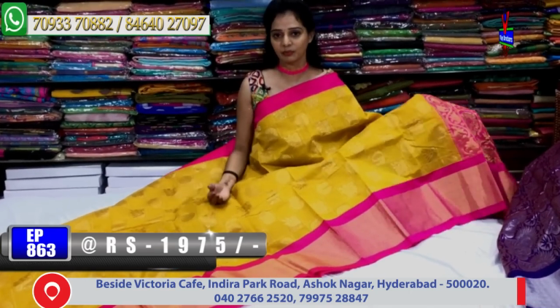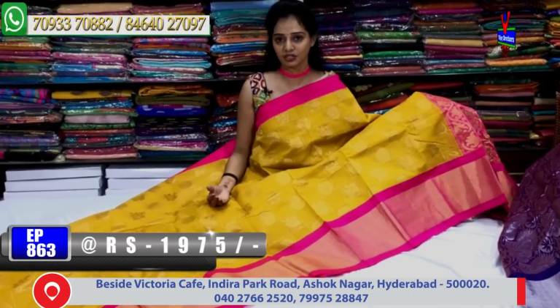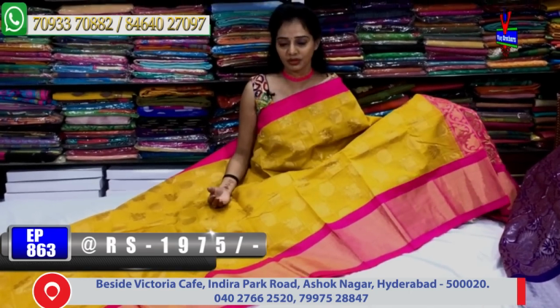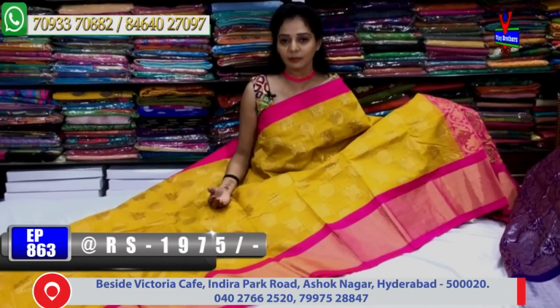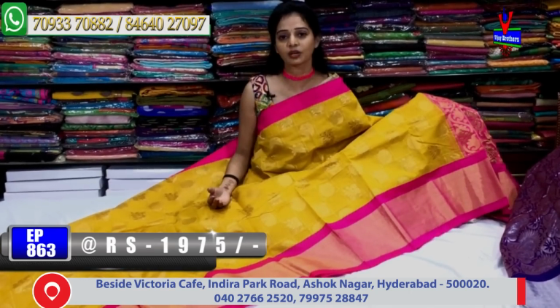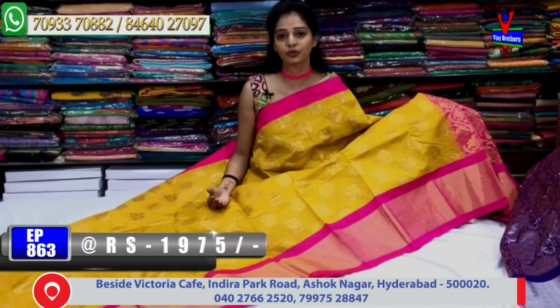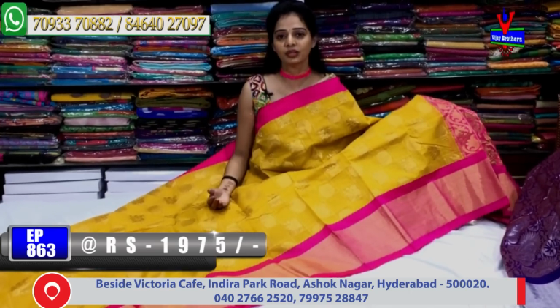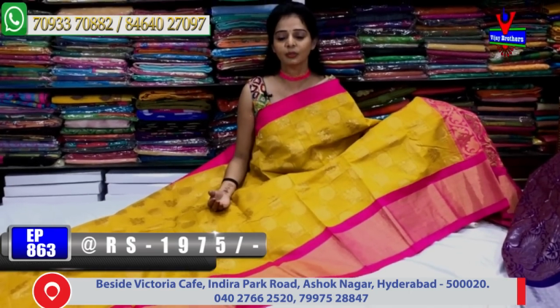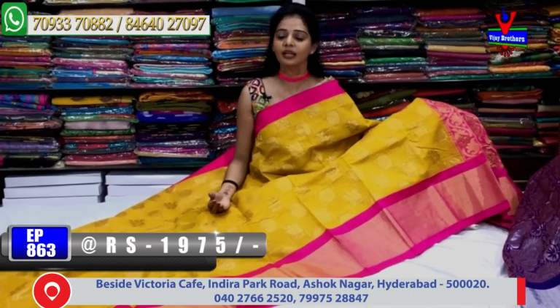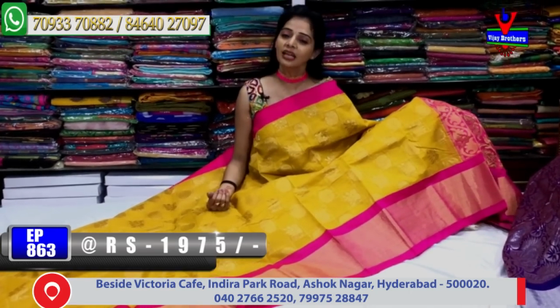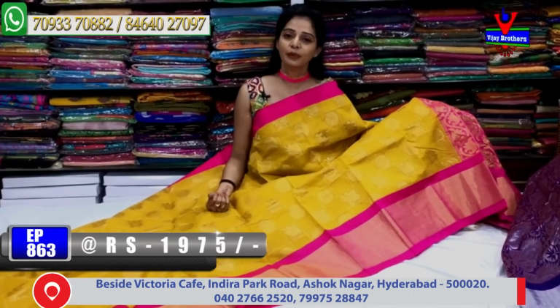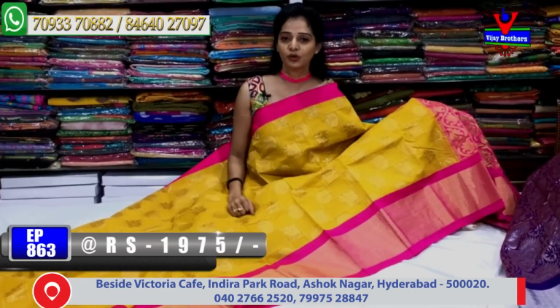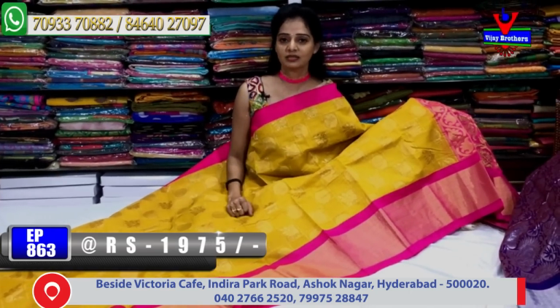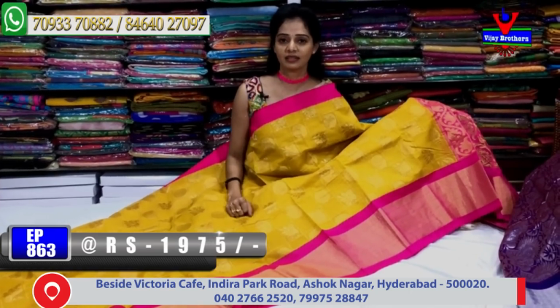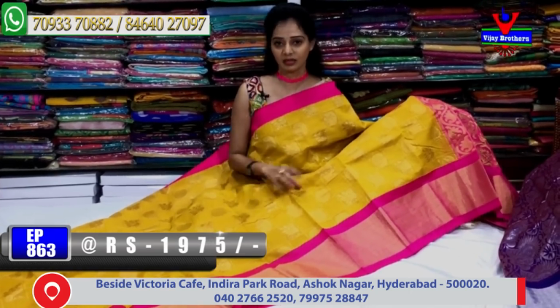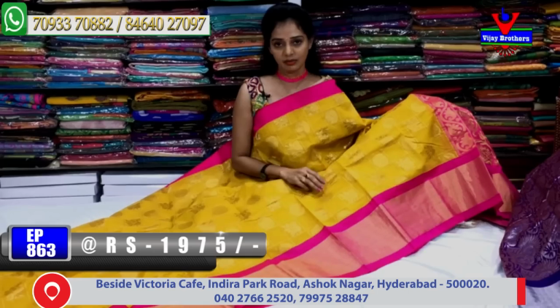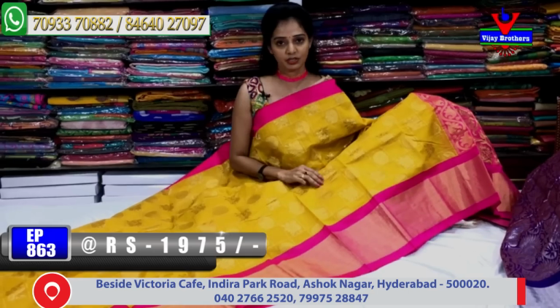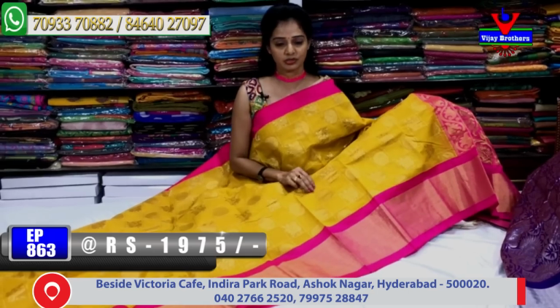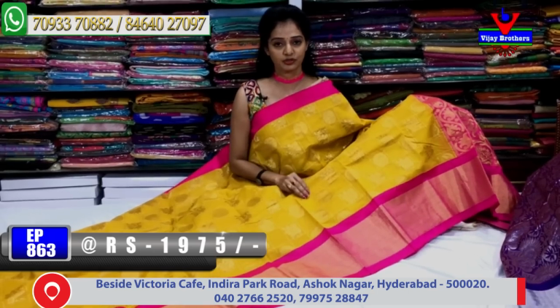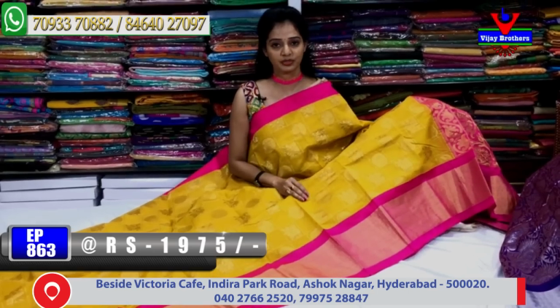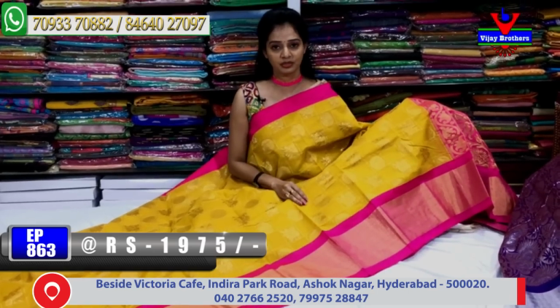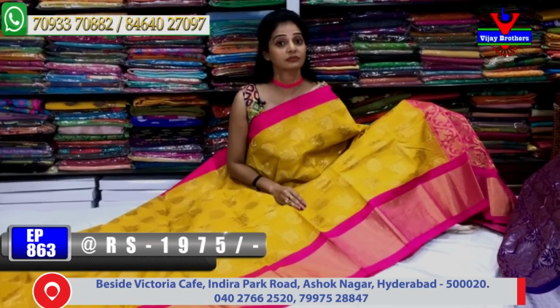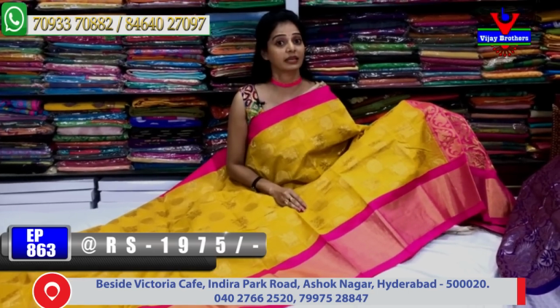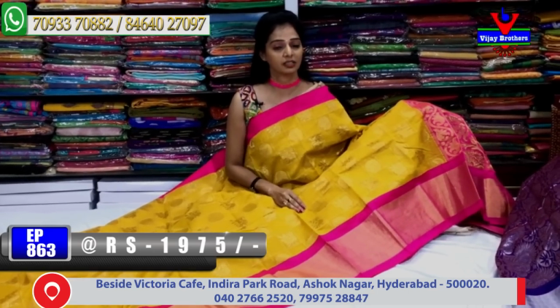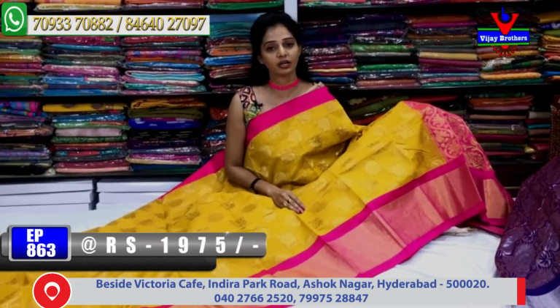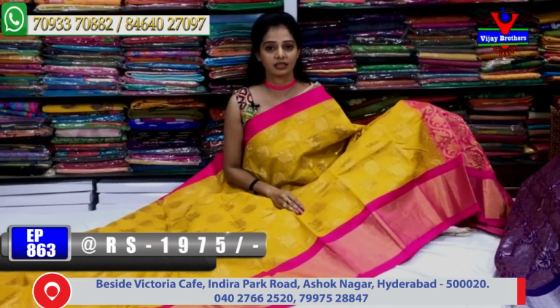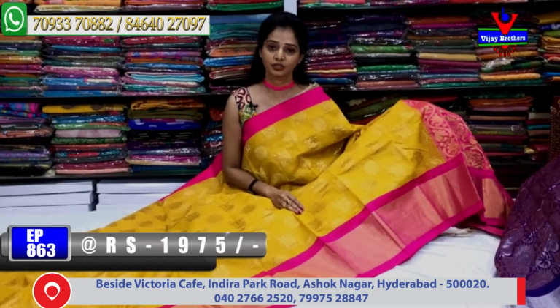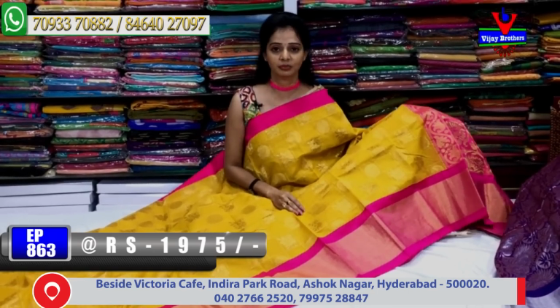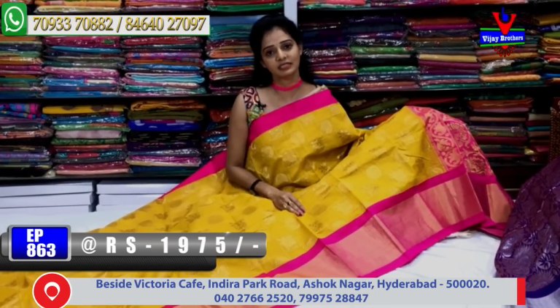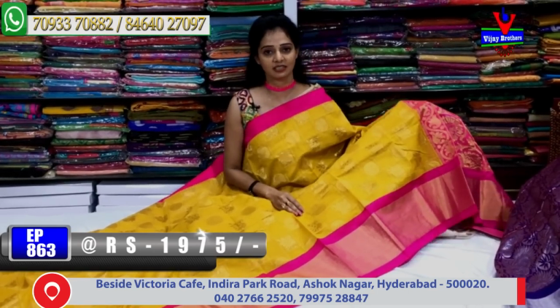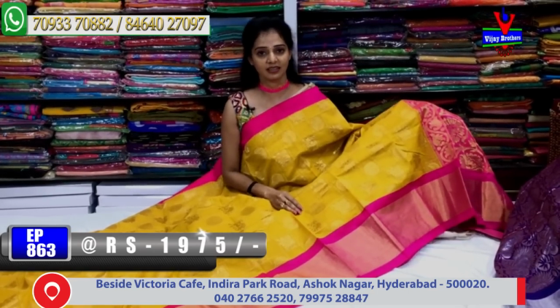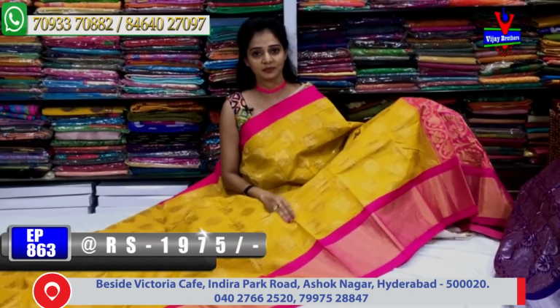We are showing only some sarees here. Many more sarees are shown in our mini shows. Please visit the showroom directly to see more.